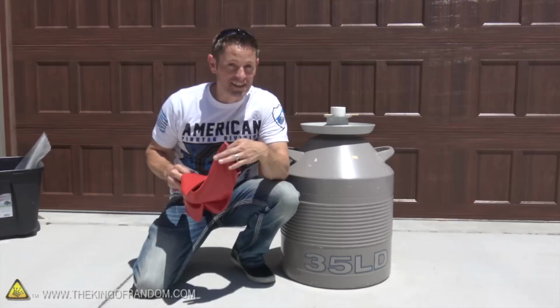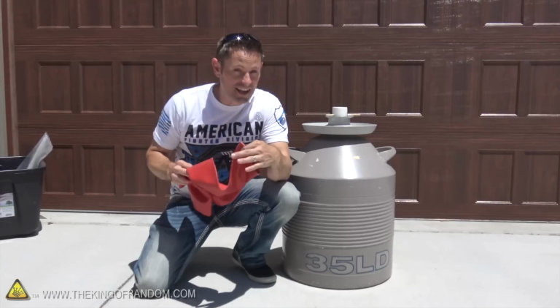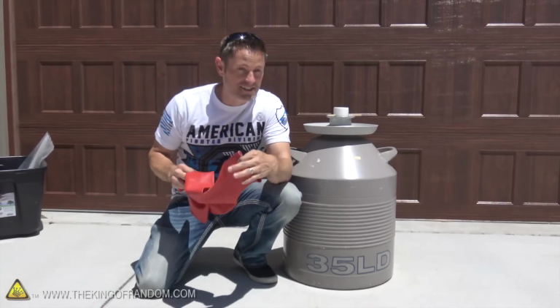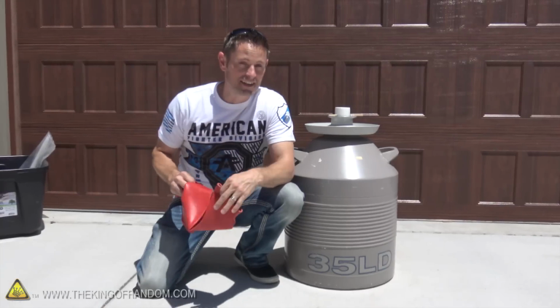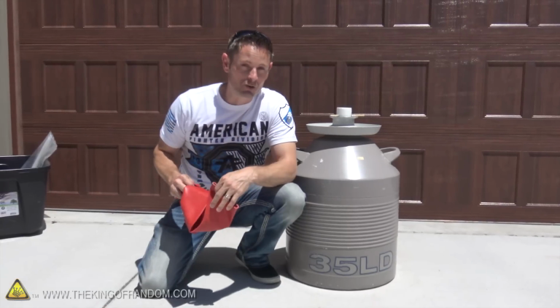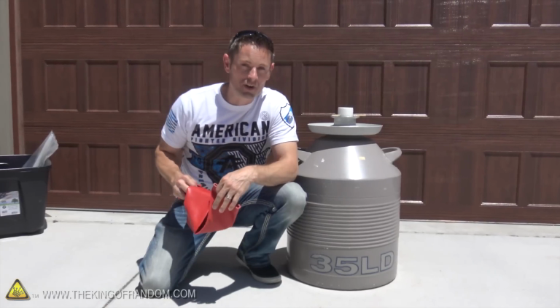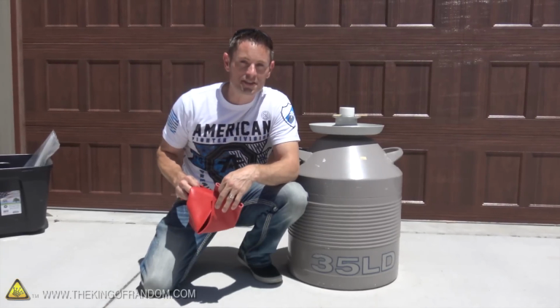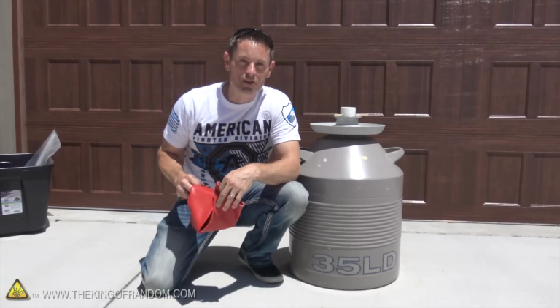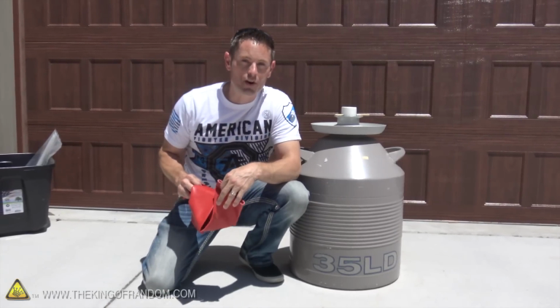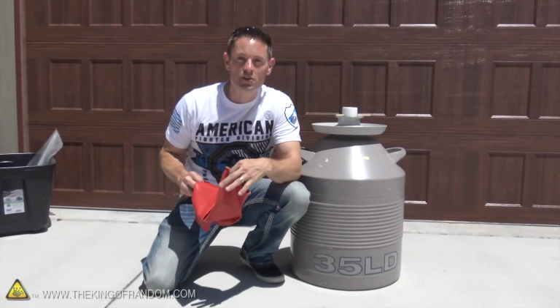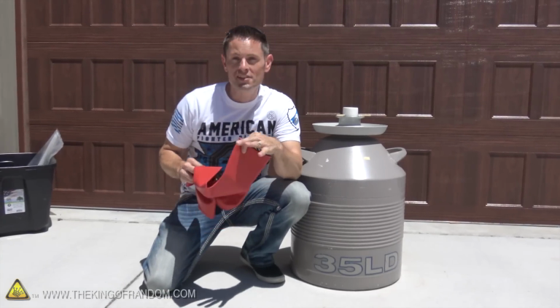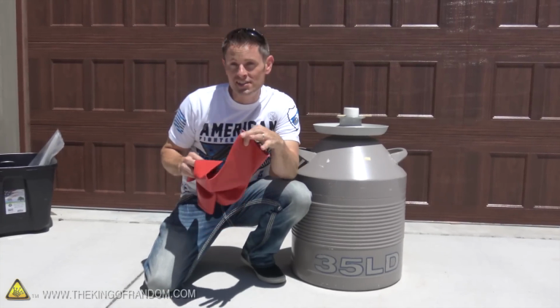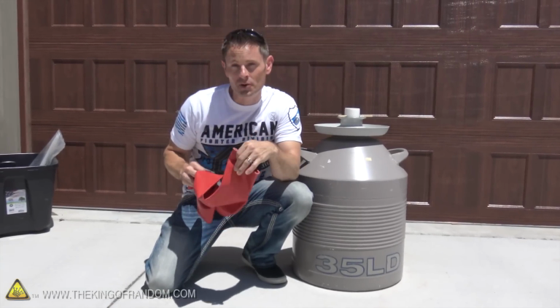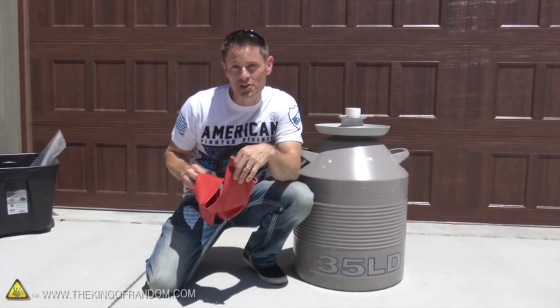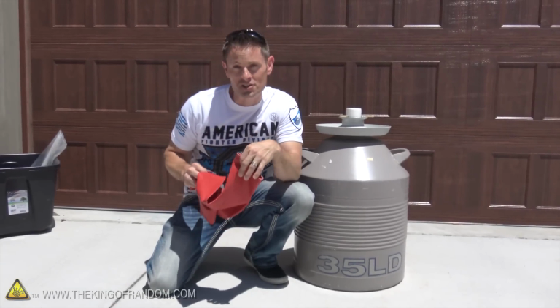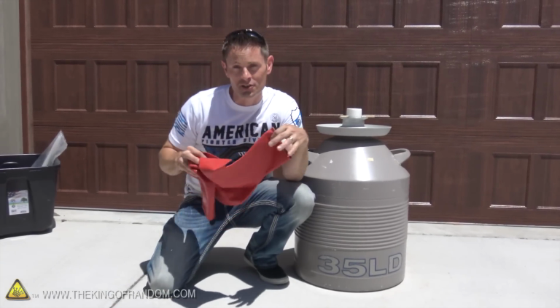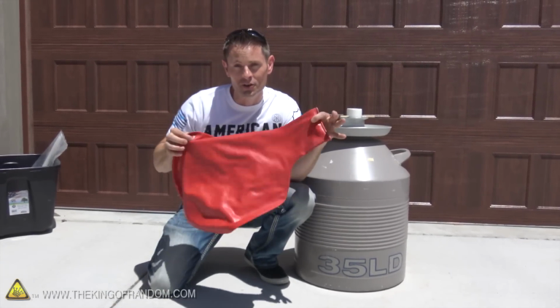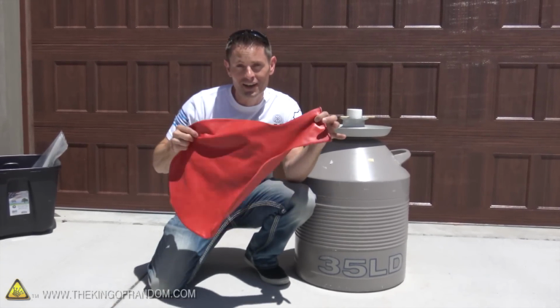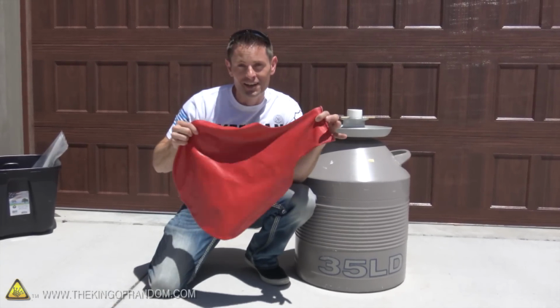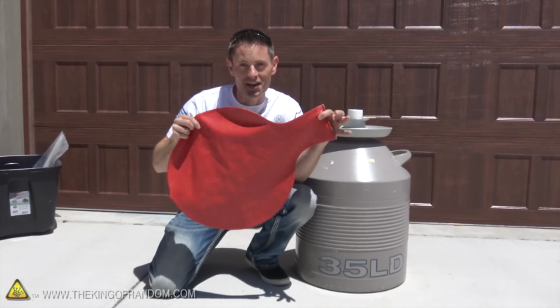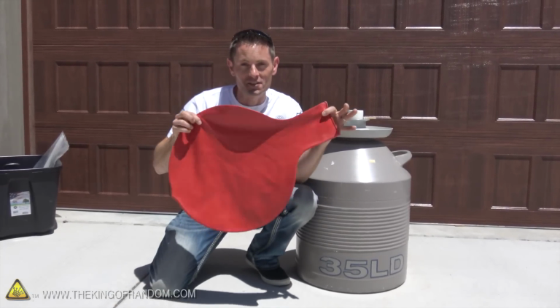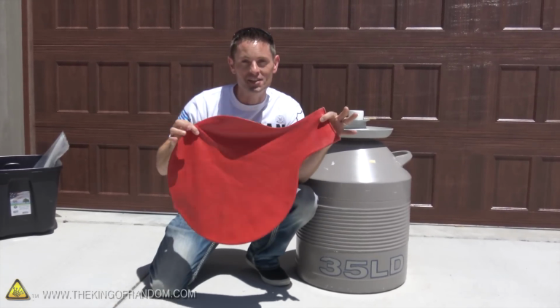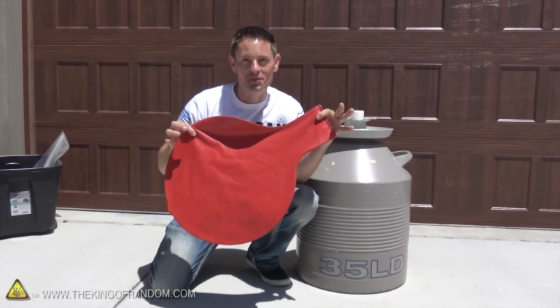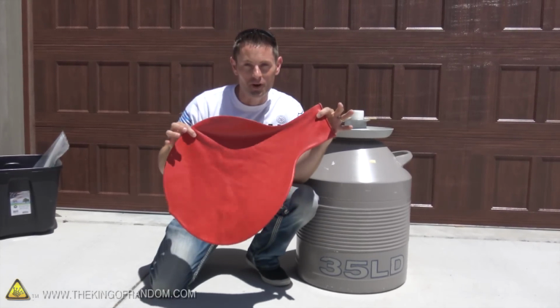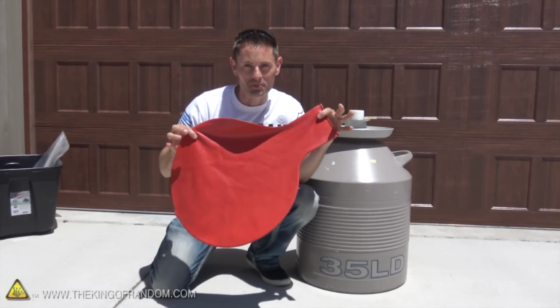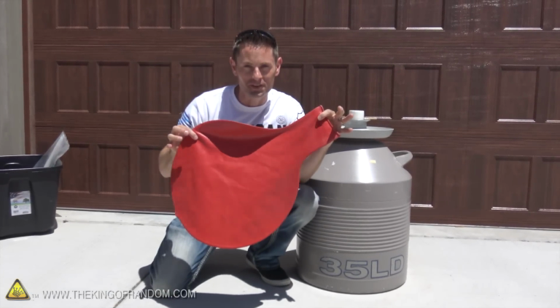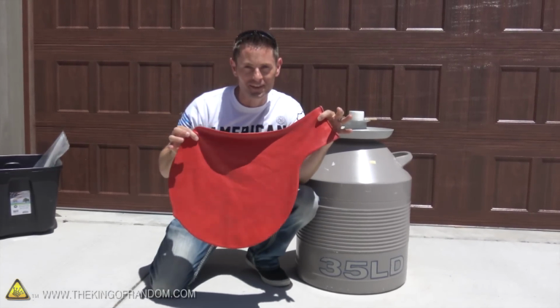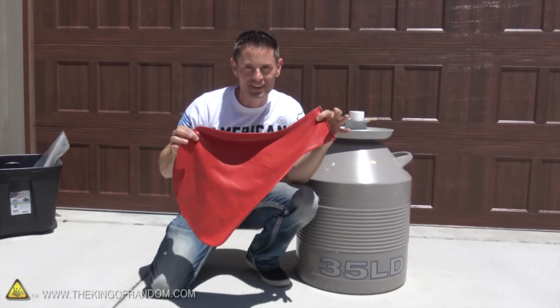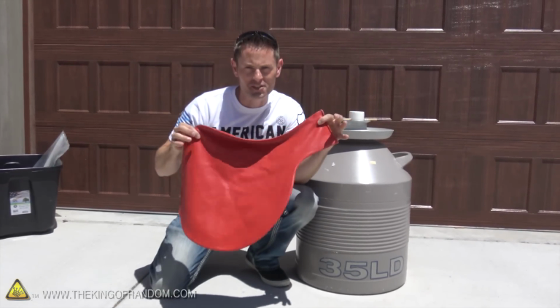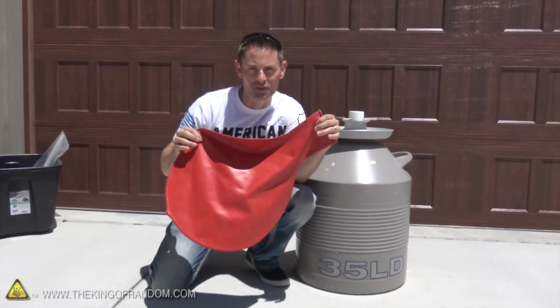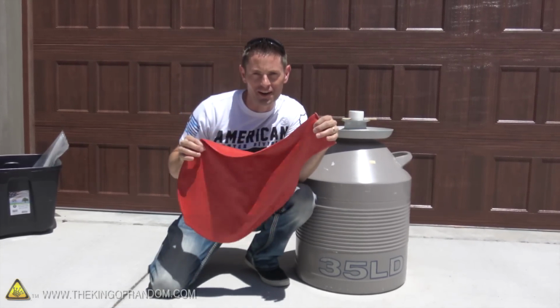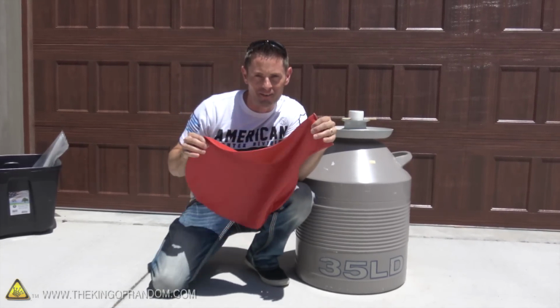Today is the day where we answer the question: what does liquid nitrogen do inside of a six-foot water balloon? Let's go find out.